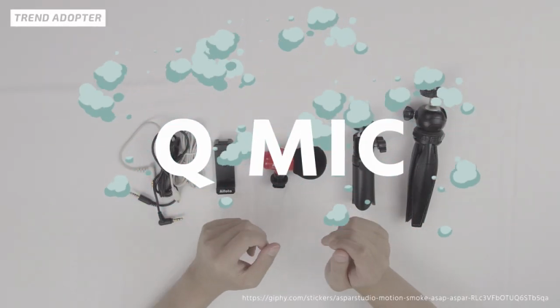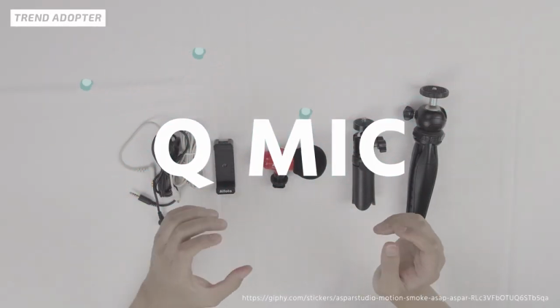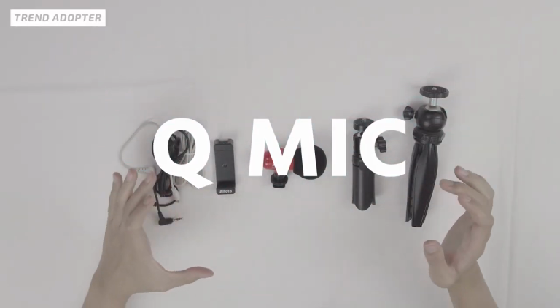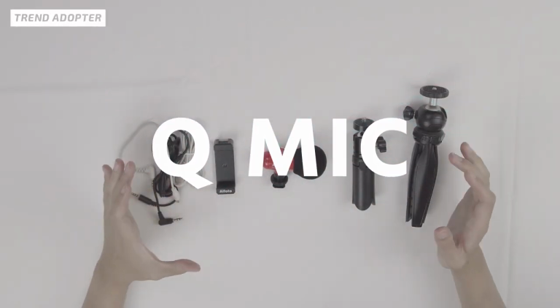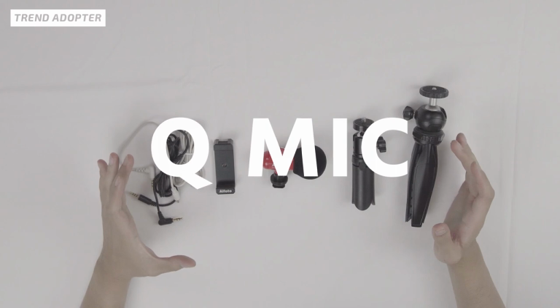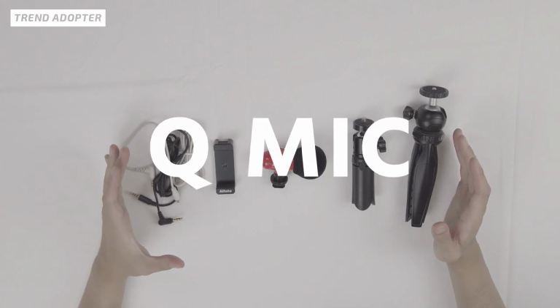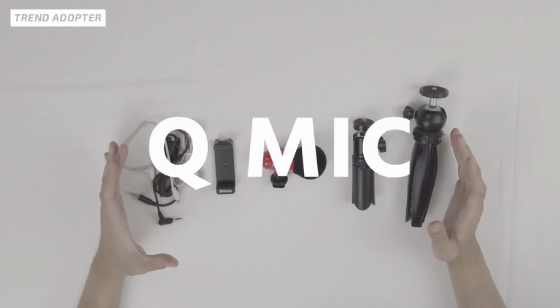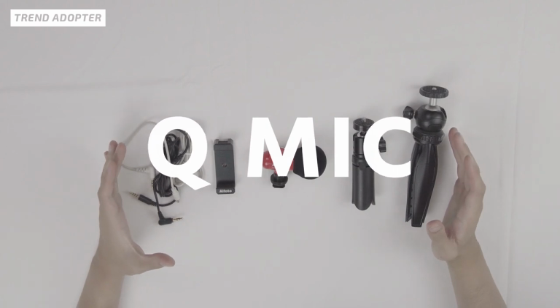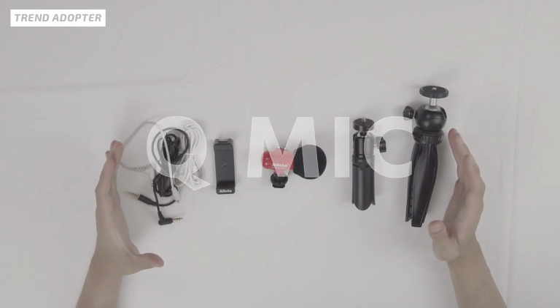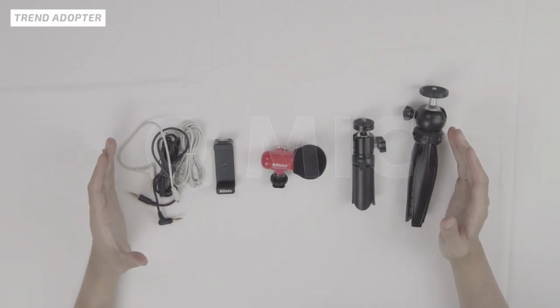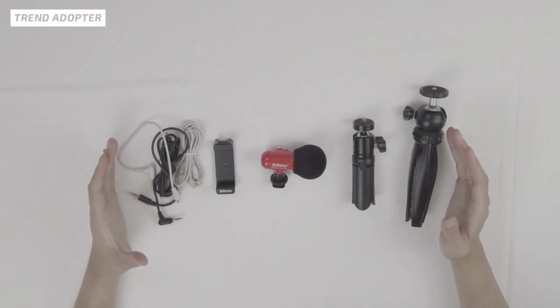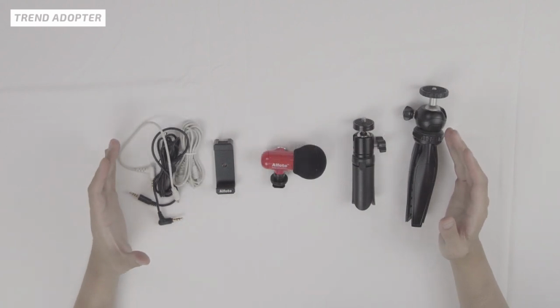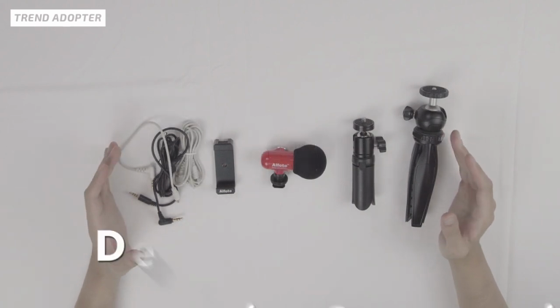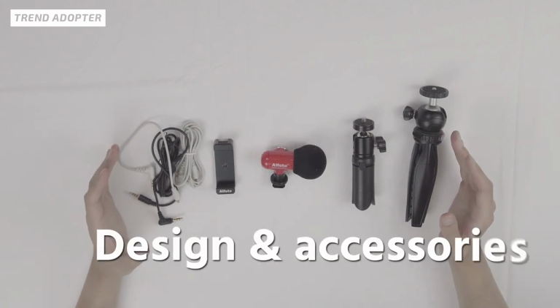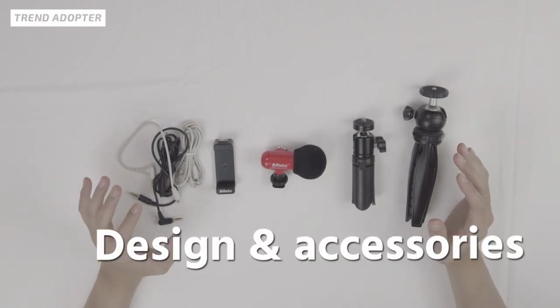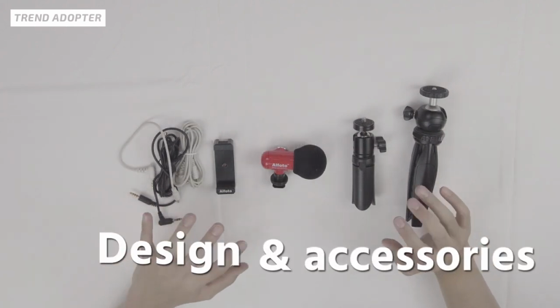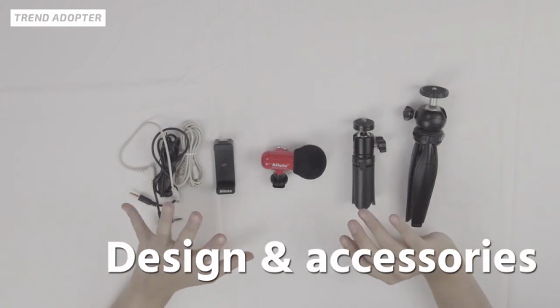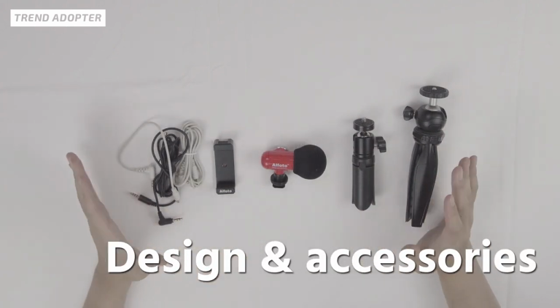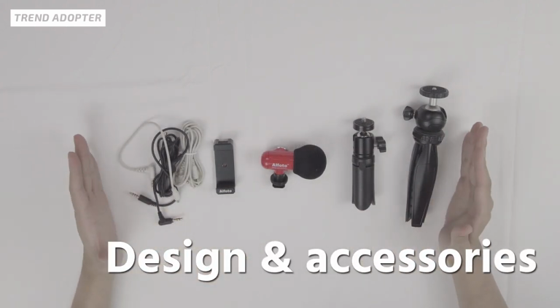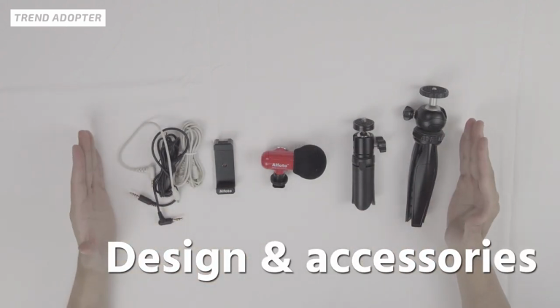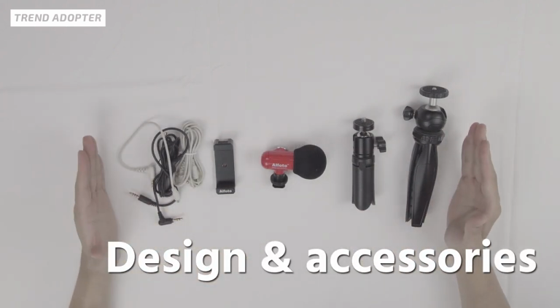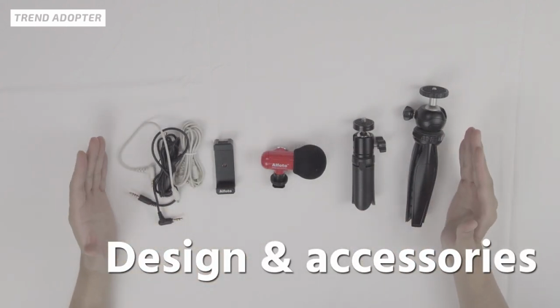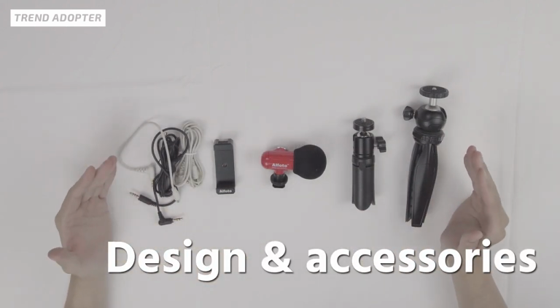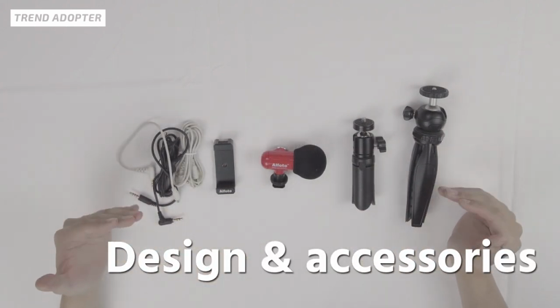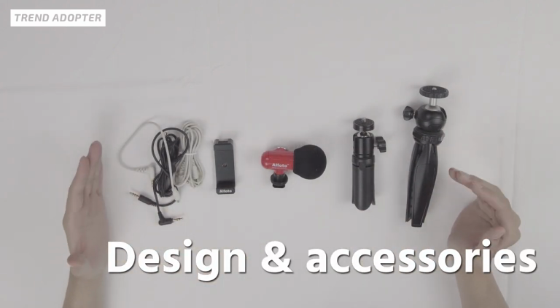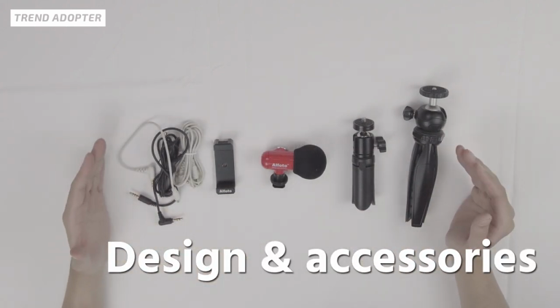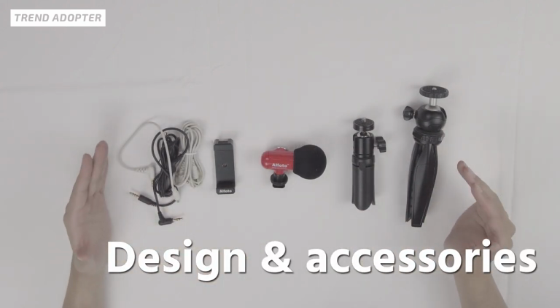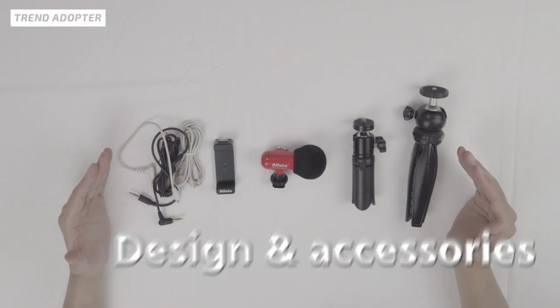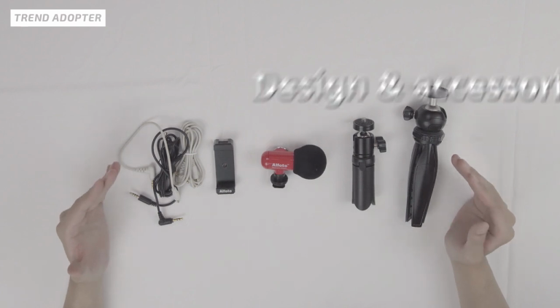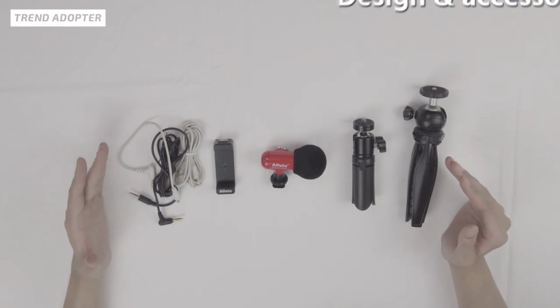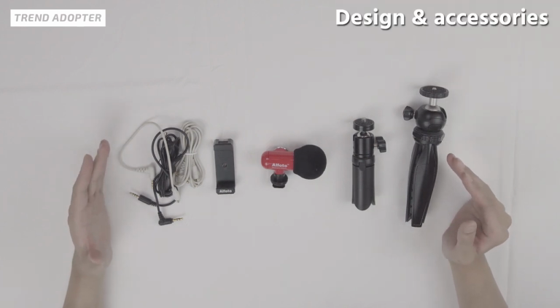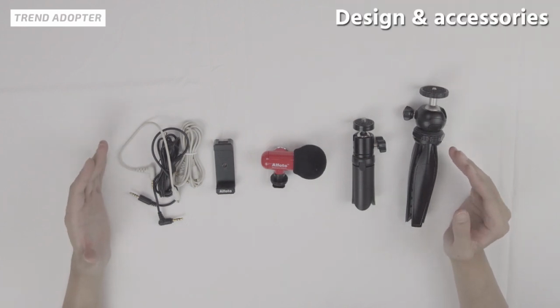Alright, so this is what Alfoto gave us. These are the main things and pretty much everything that you're gonna be getting if you do get the Q-Mic.